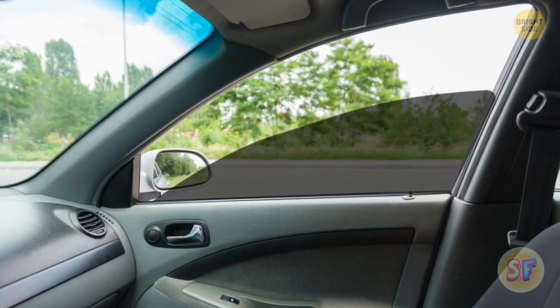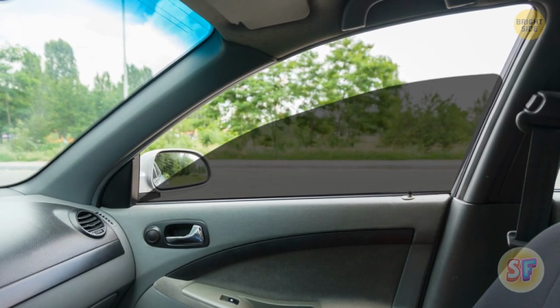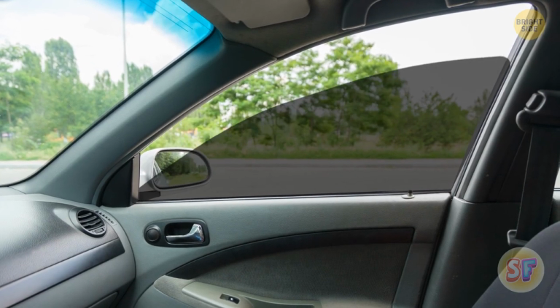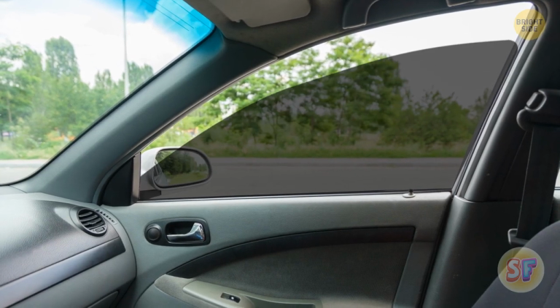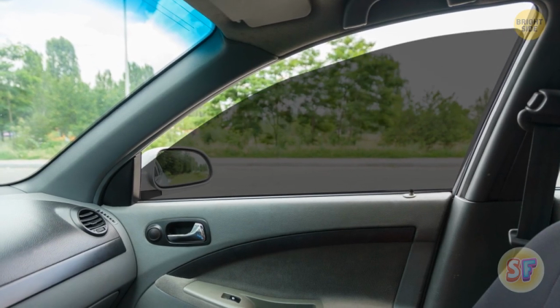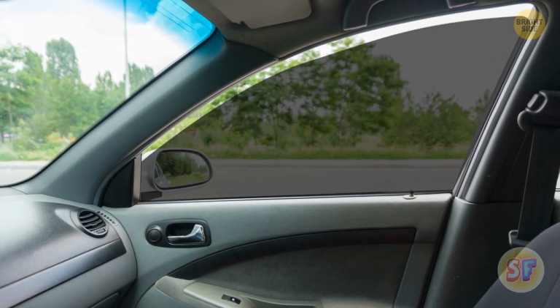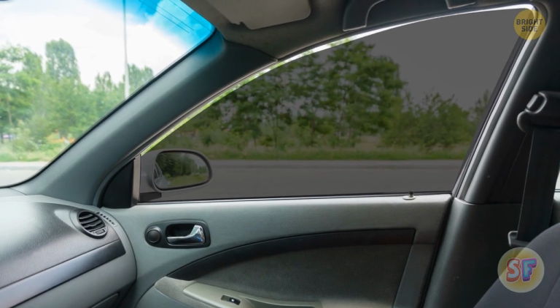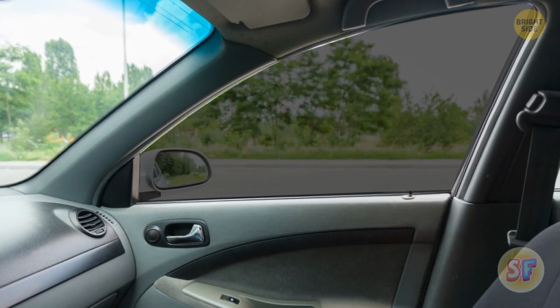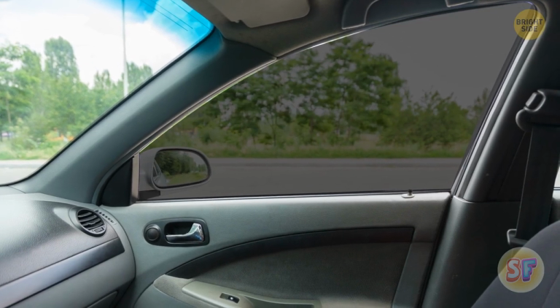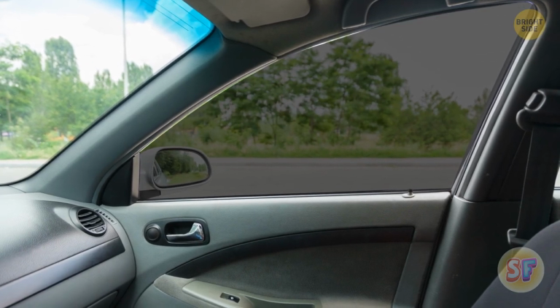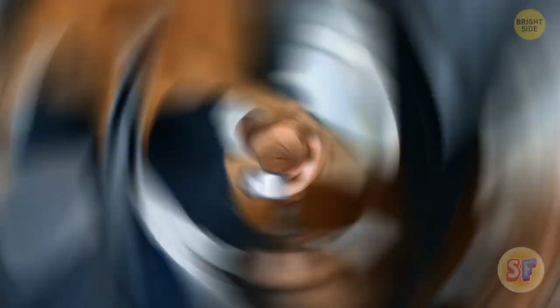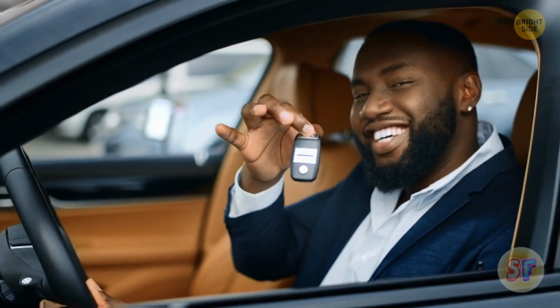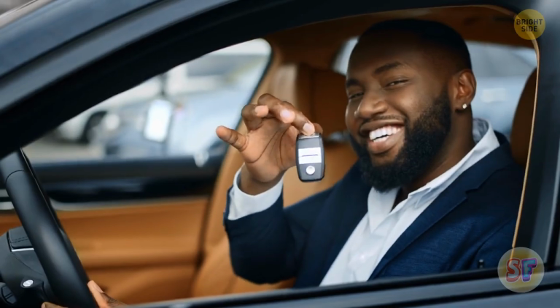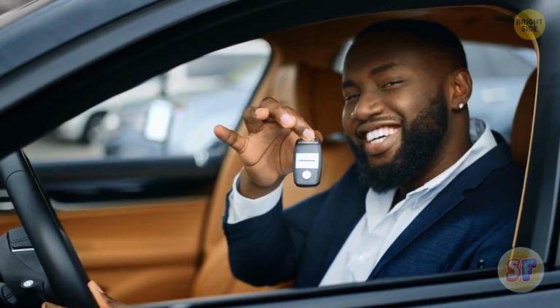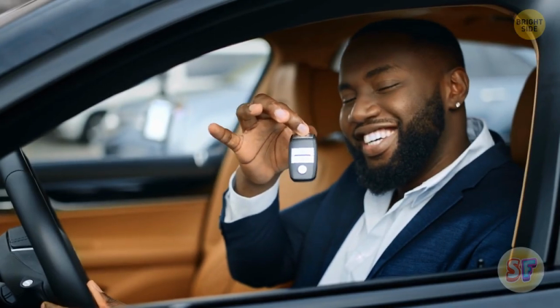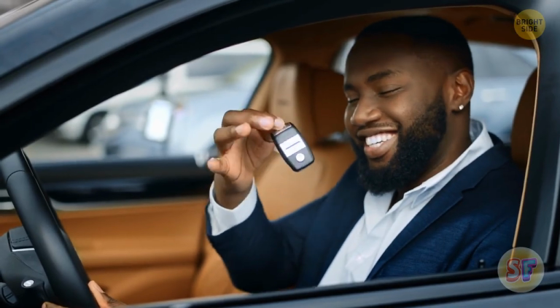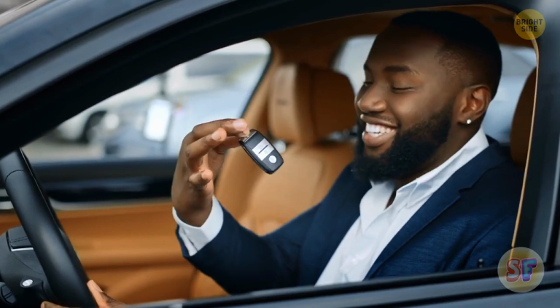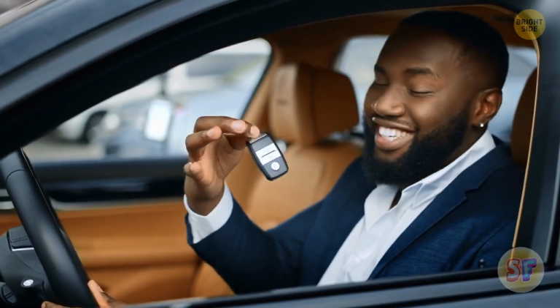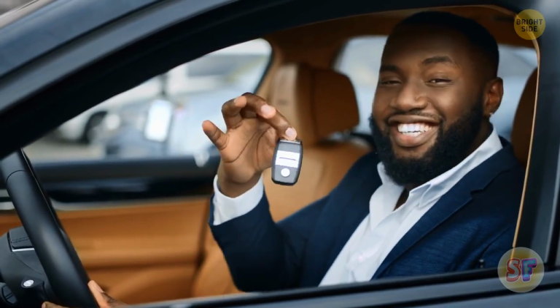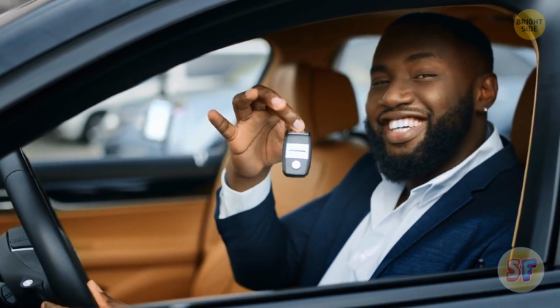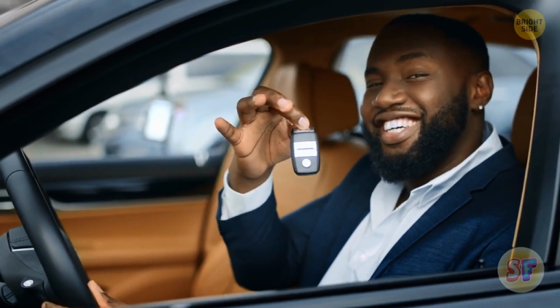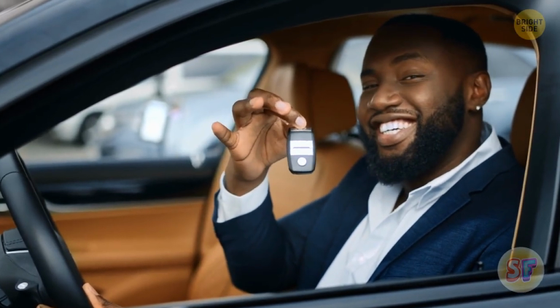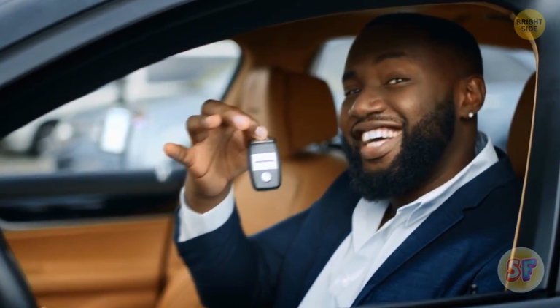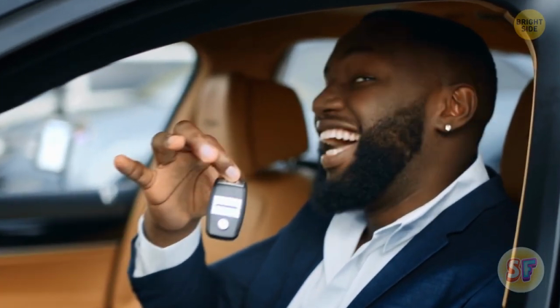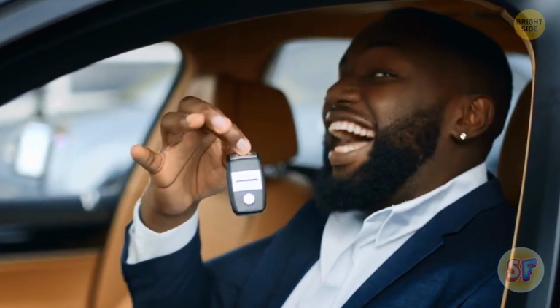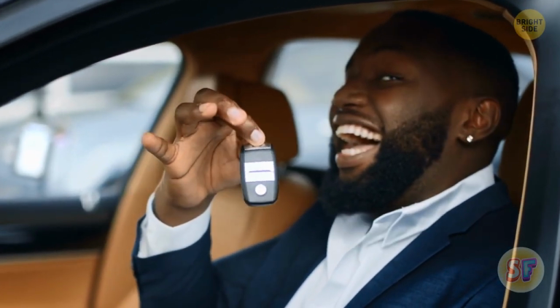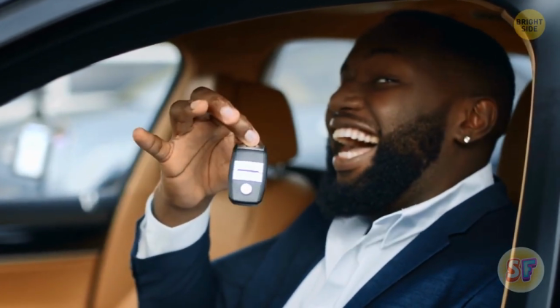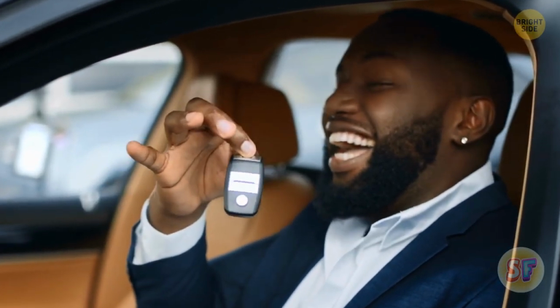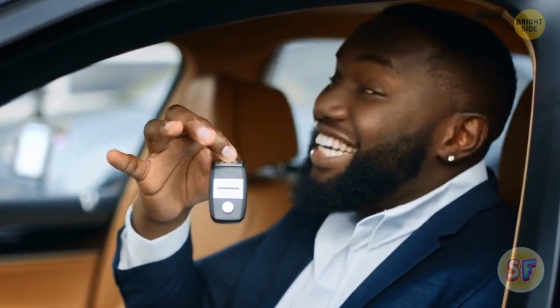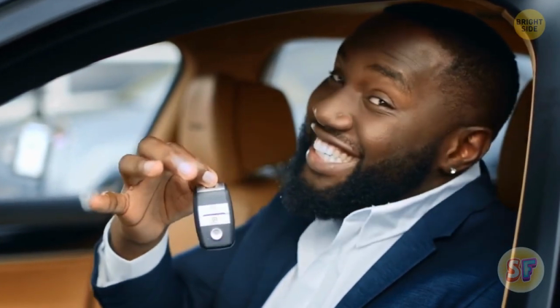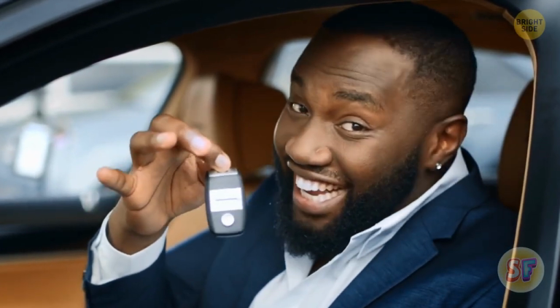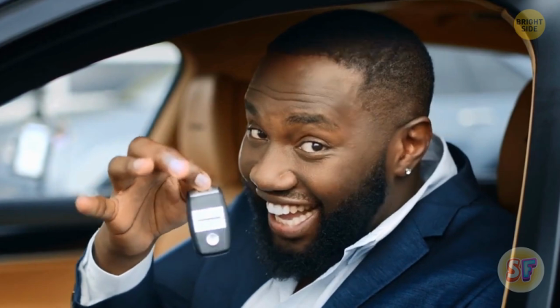Only a few special people actually use this cool trick. Check out your owner's manual — your car might be one of the lucky ones.